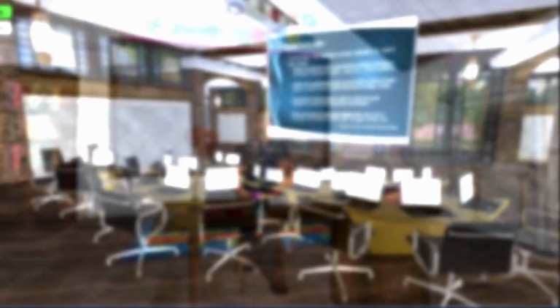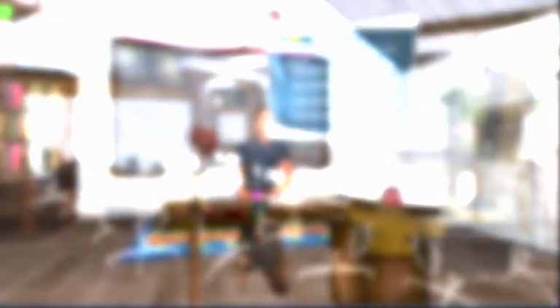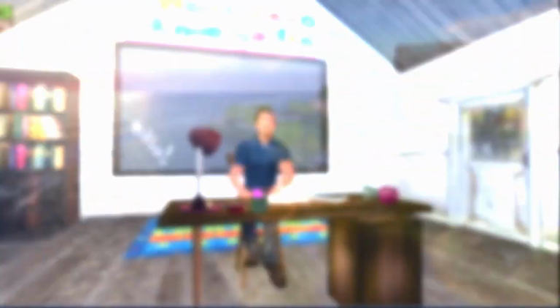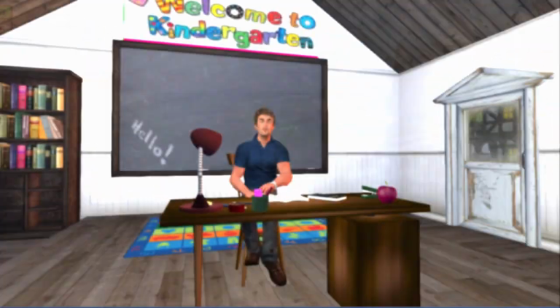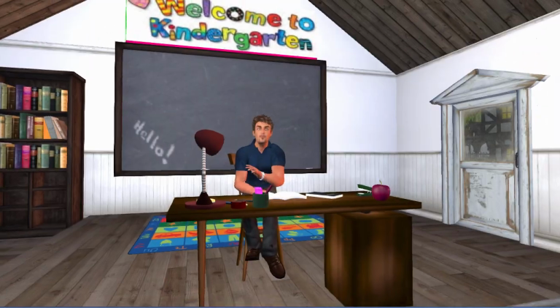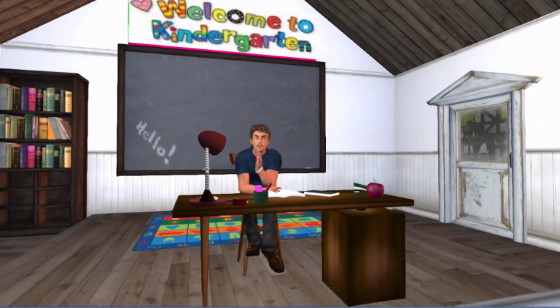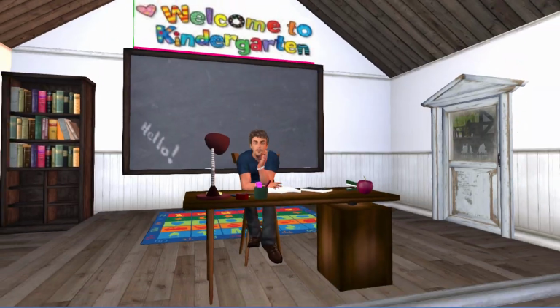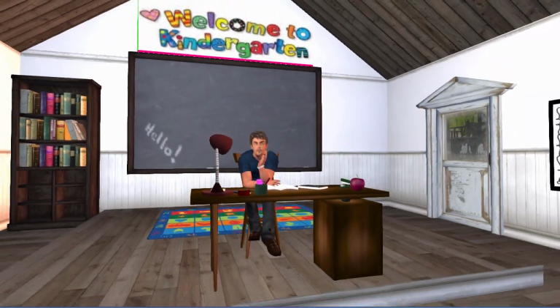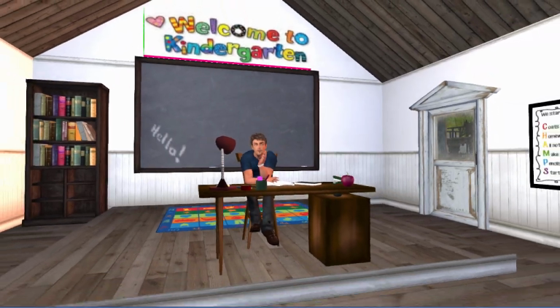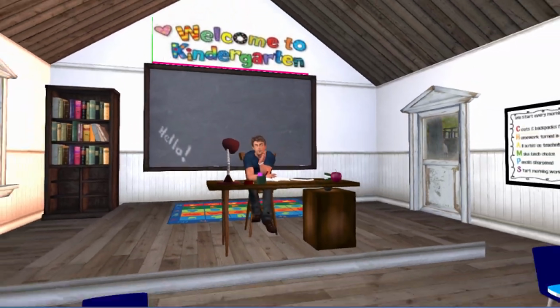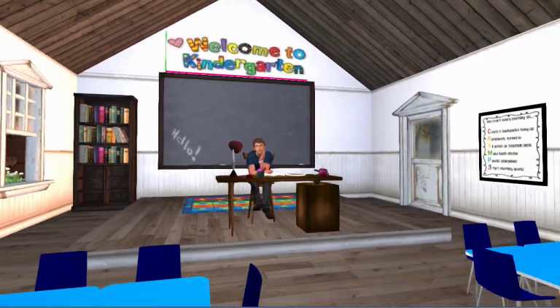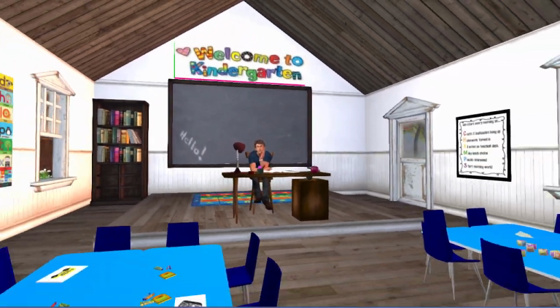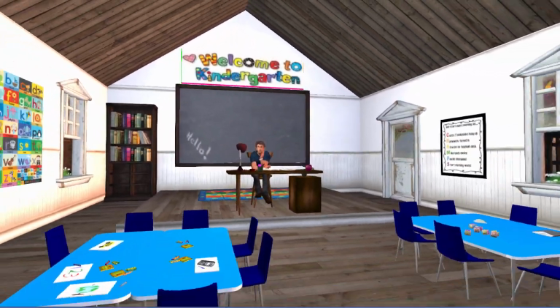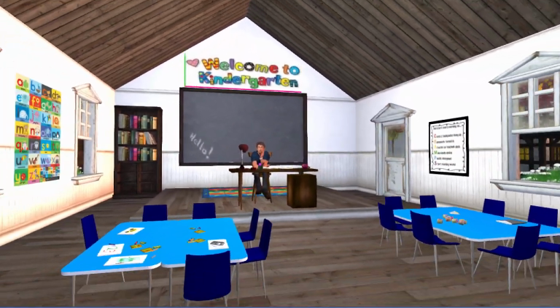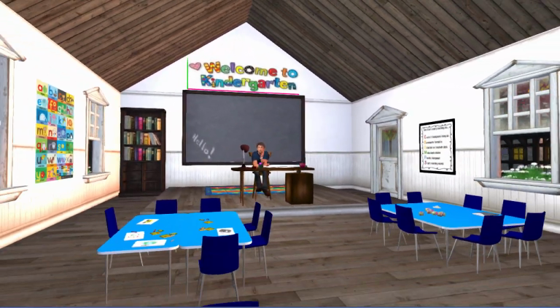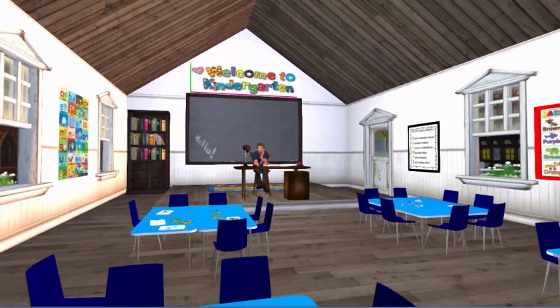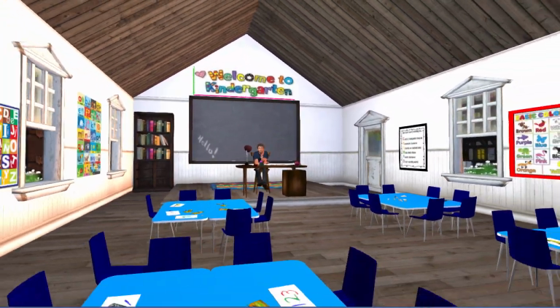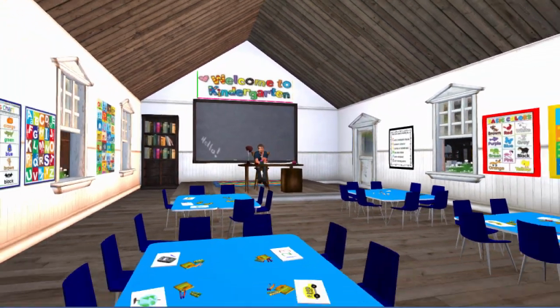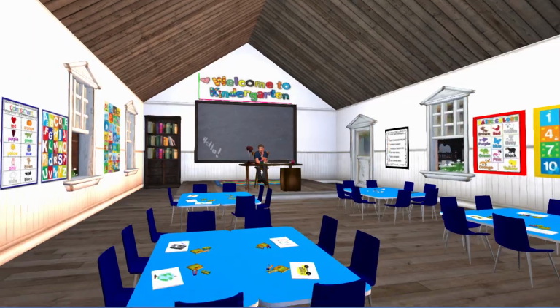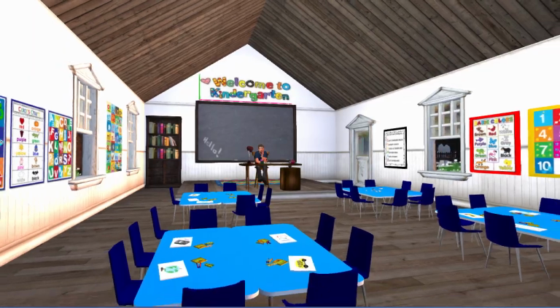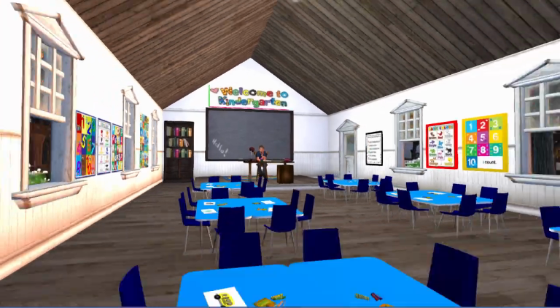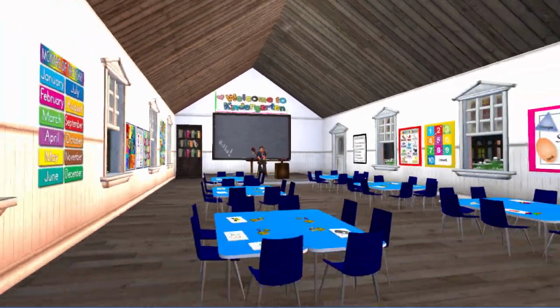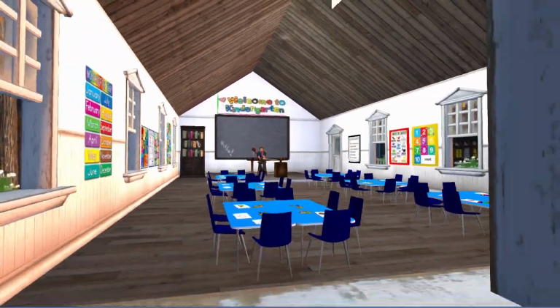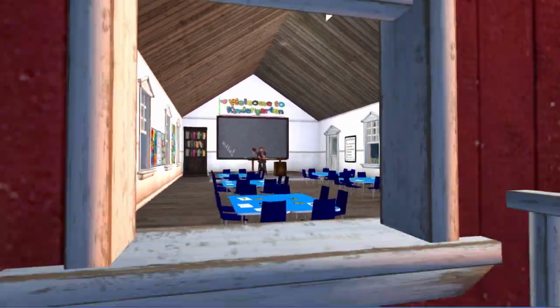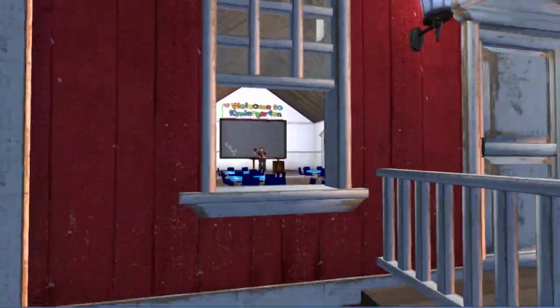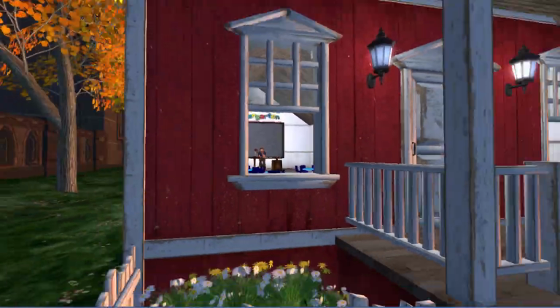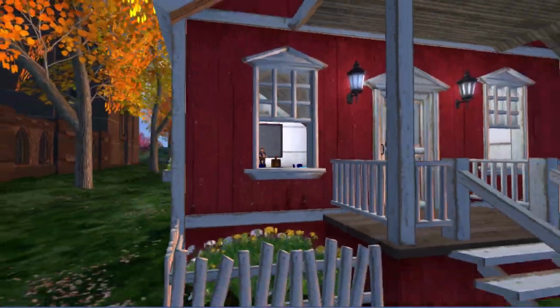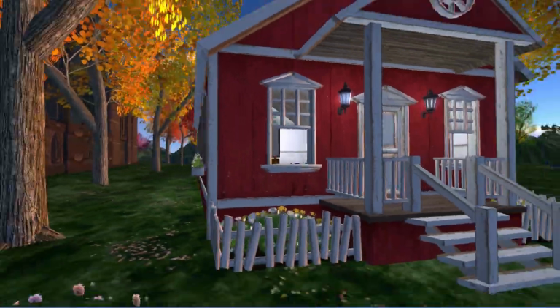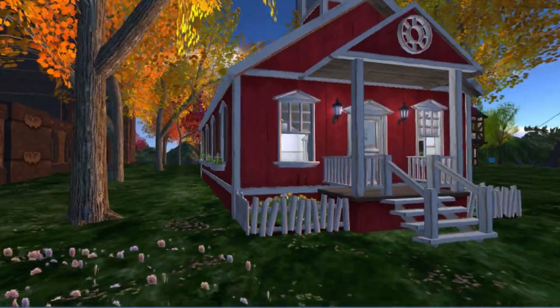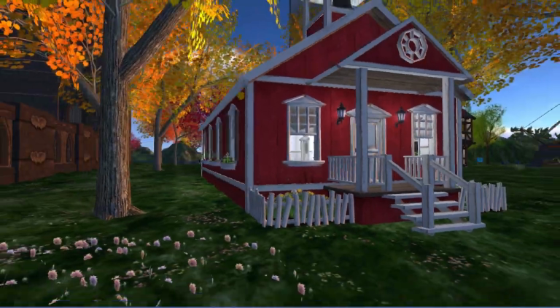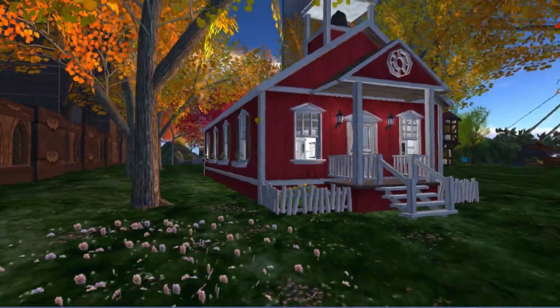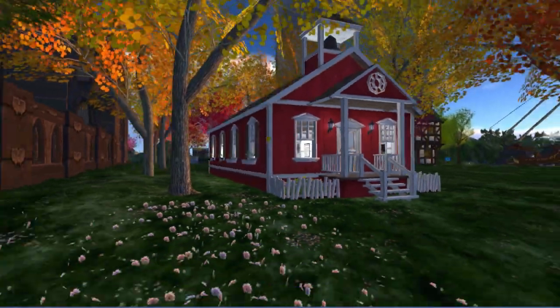Another virtual classroom environment is that of a kindergarten. This is useful for training teachers to deal with student behavioral issues.